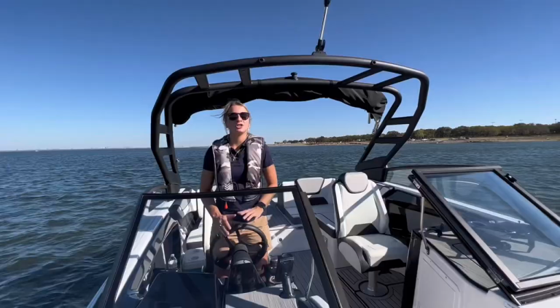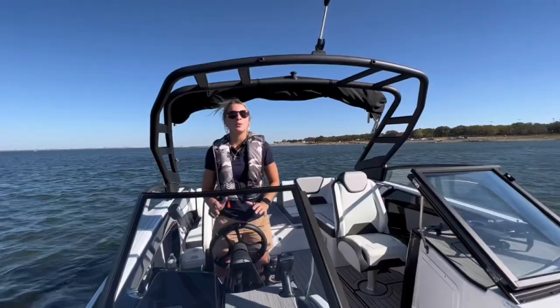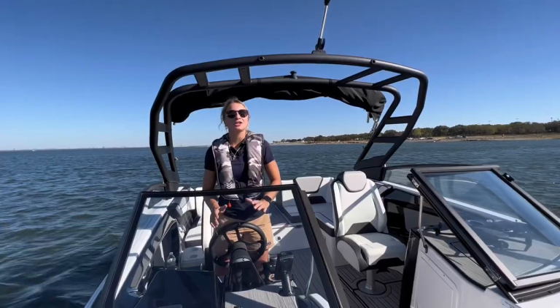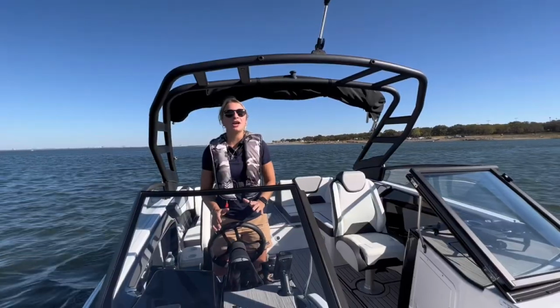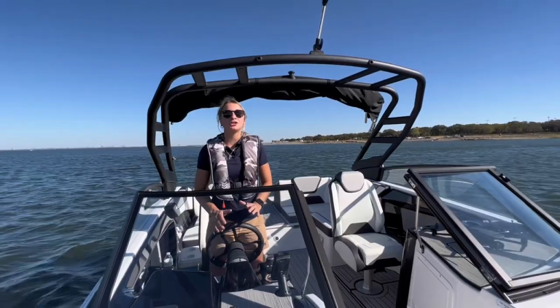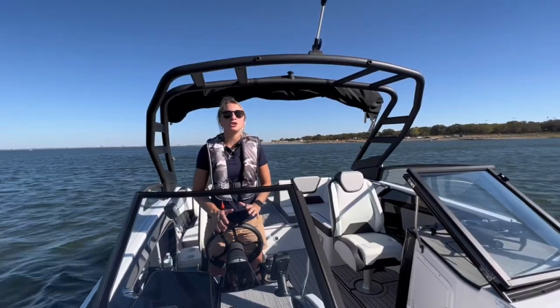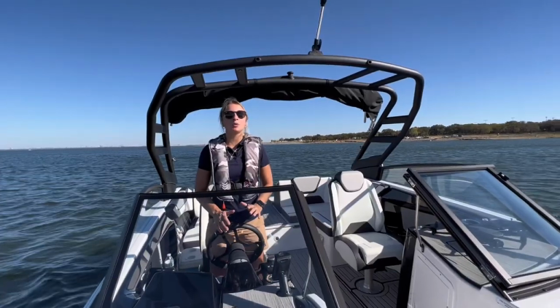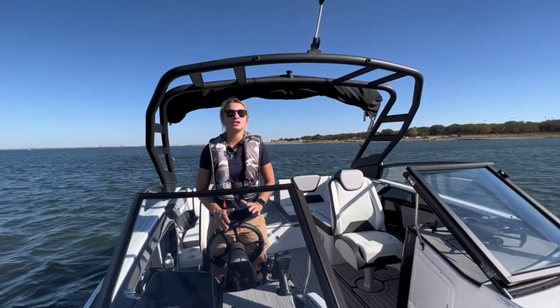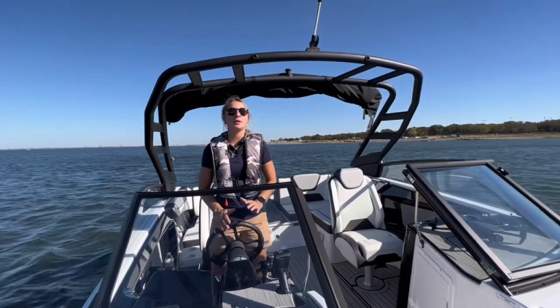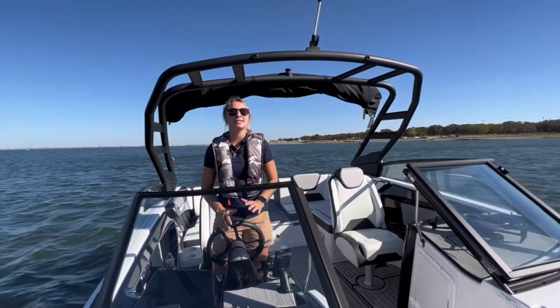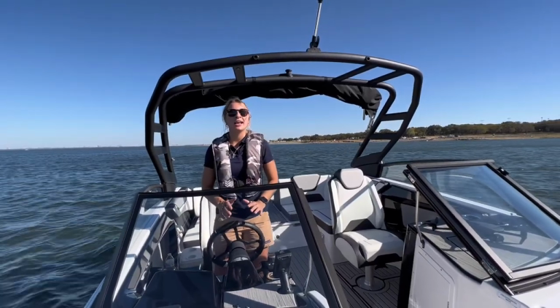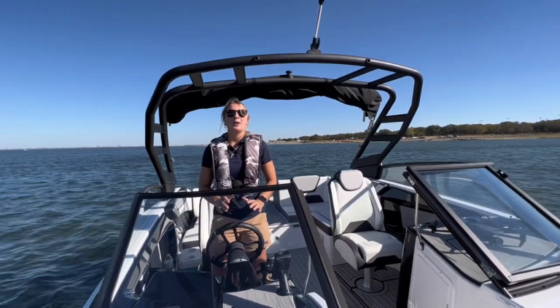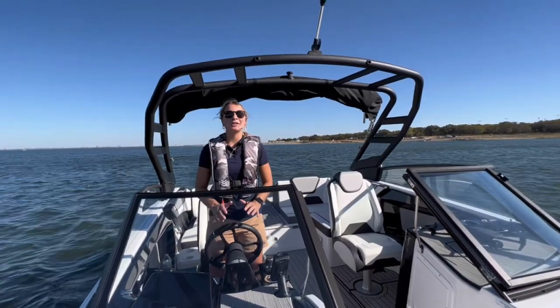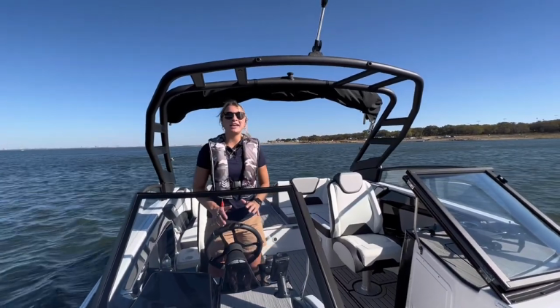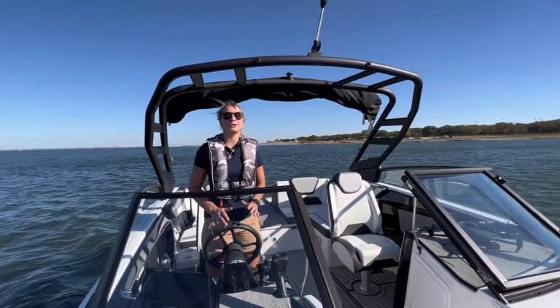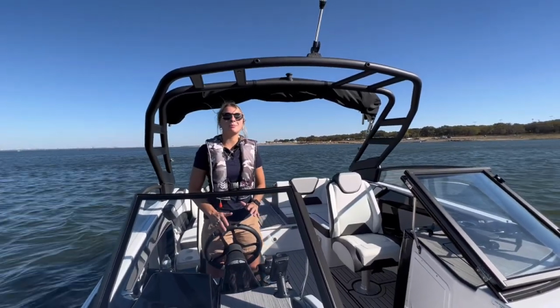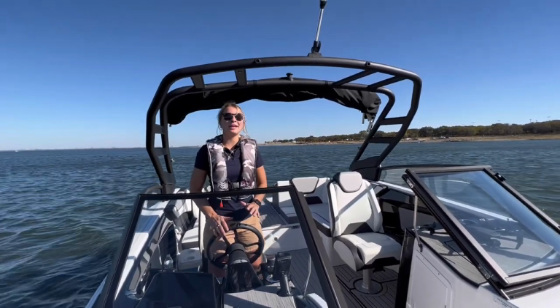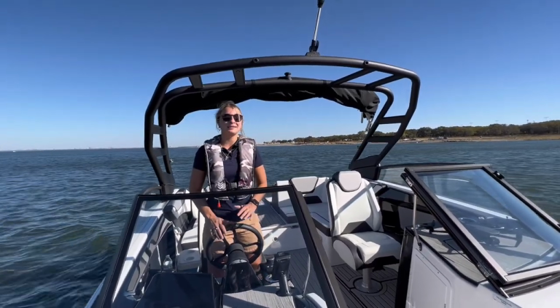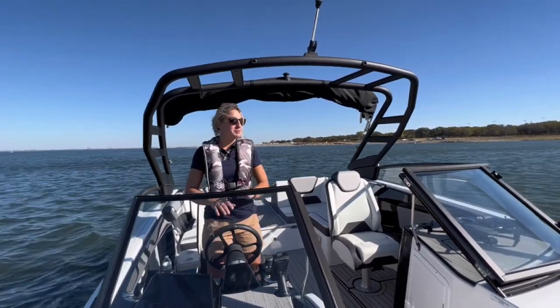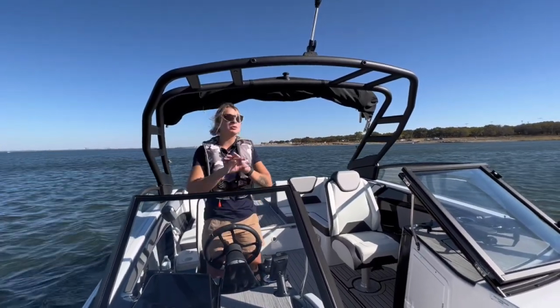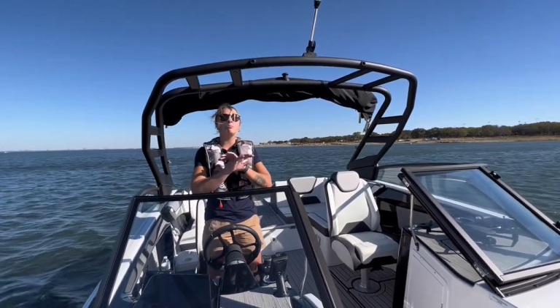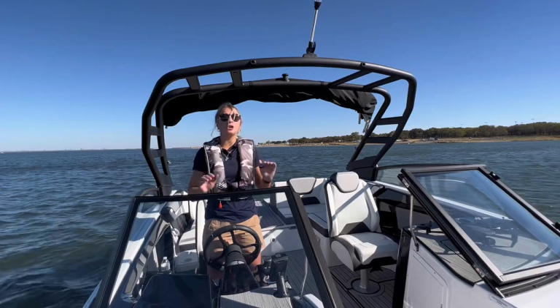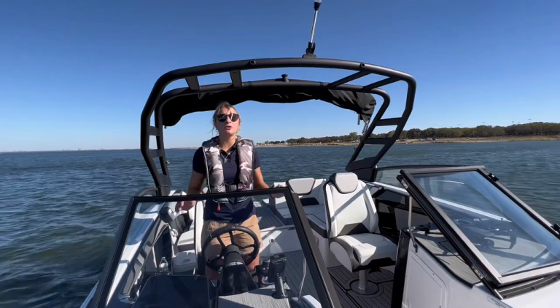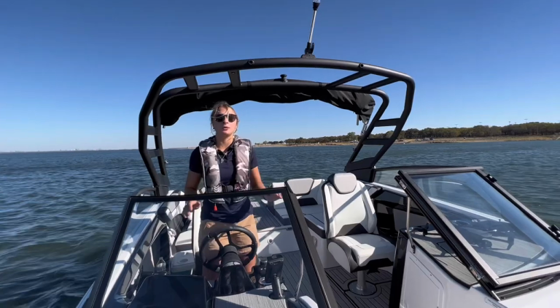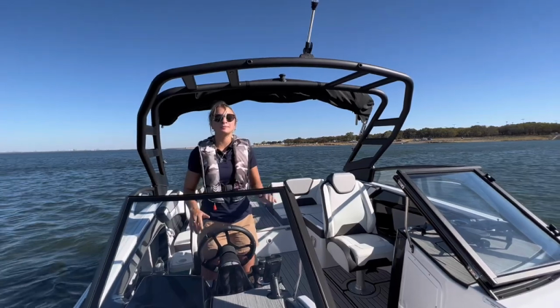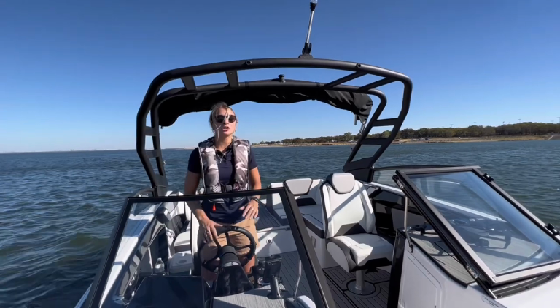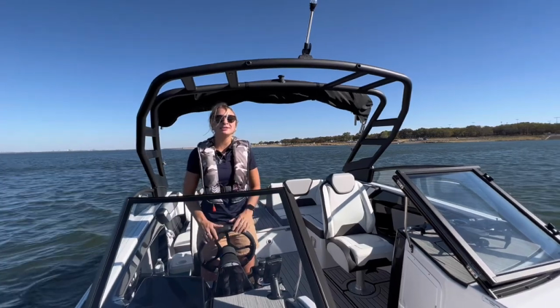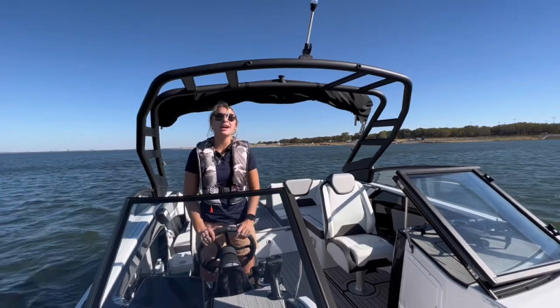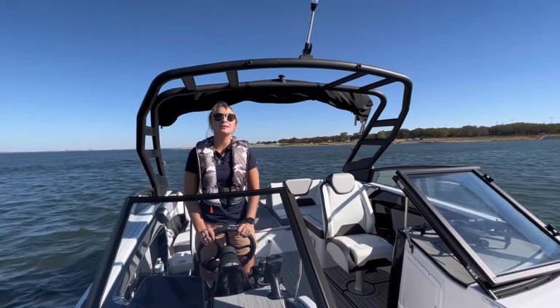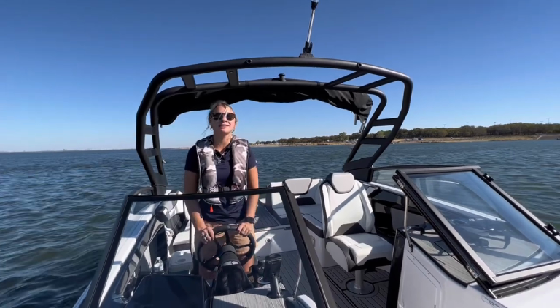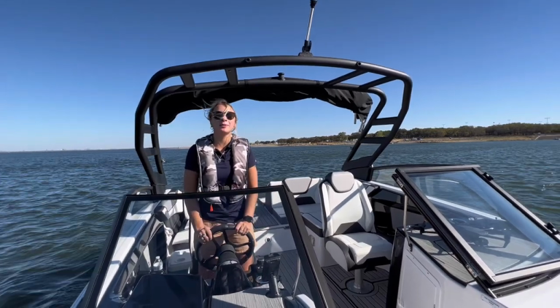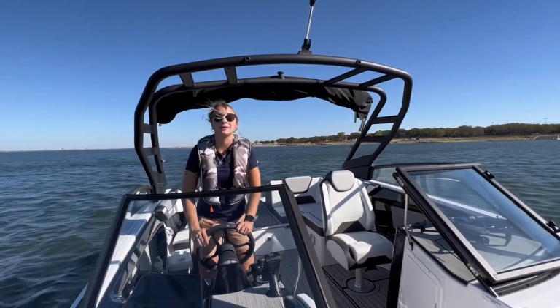We just launched the 222S and we're going to take it for a spin. This boat's beautiful, so let's see how it does in the water.